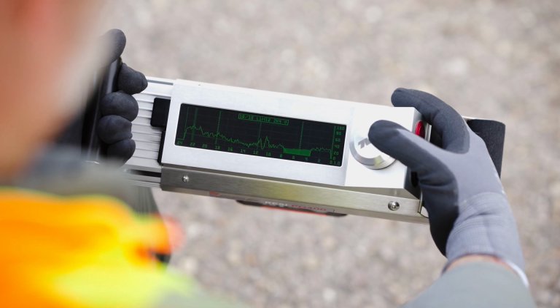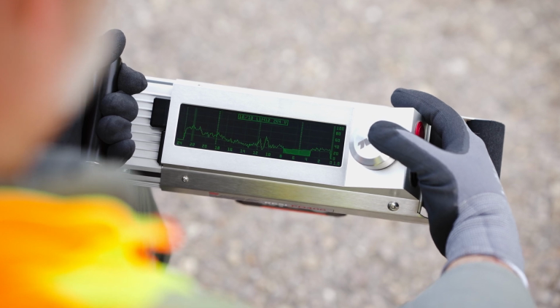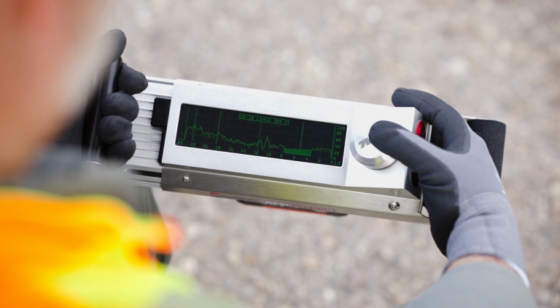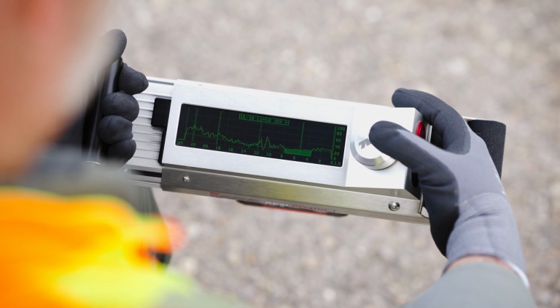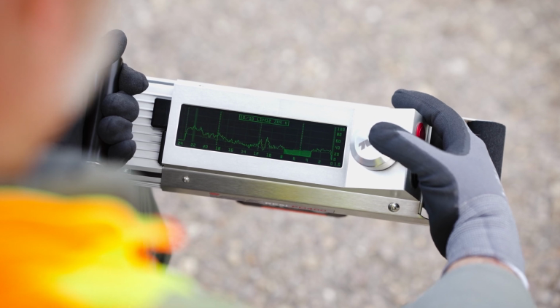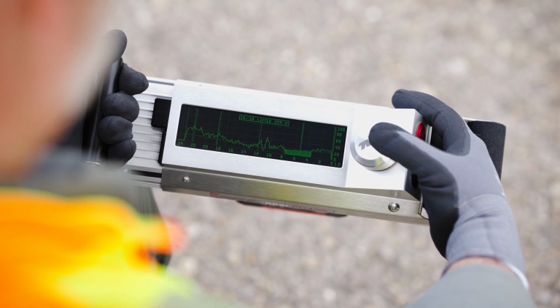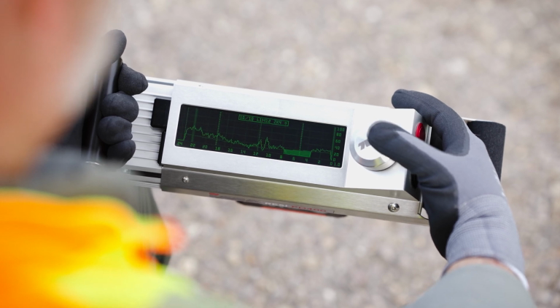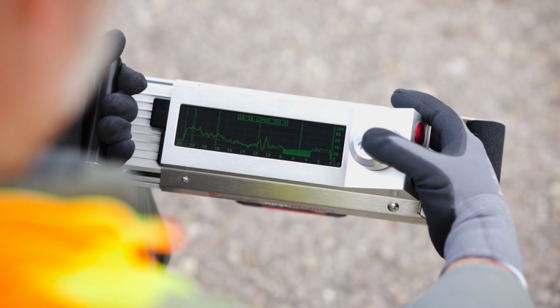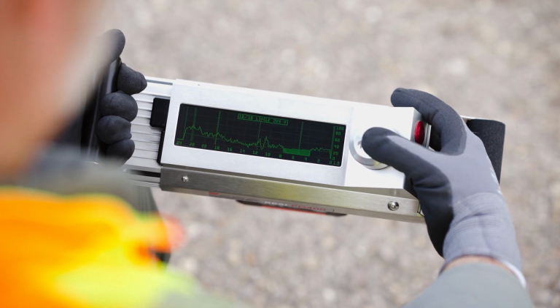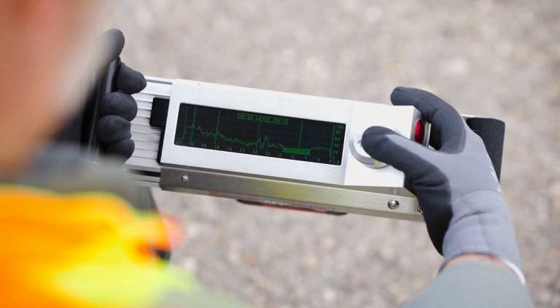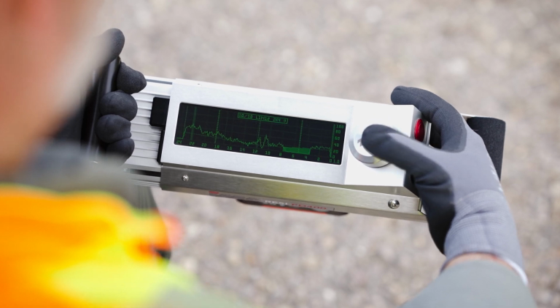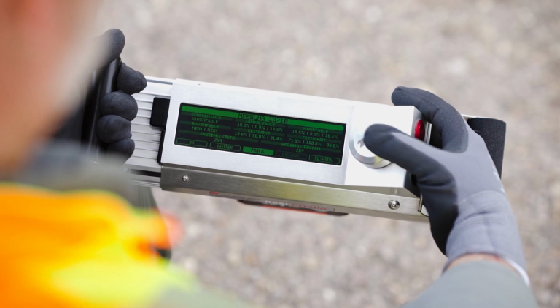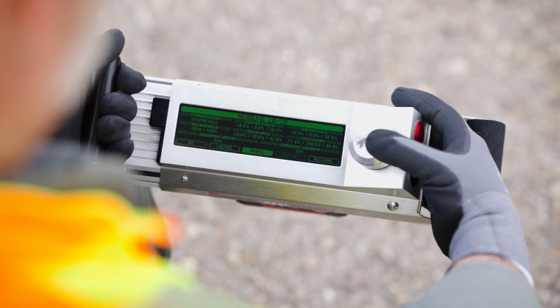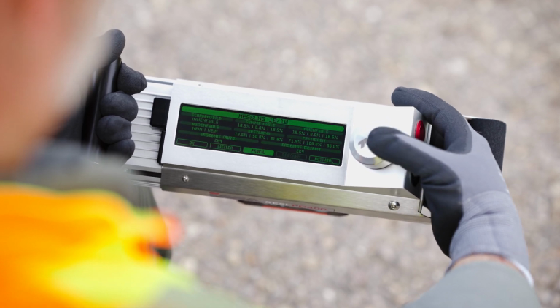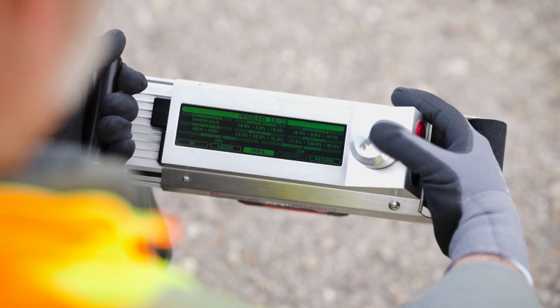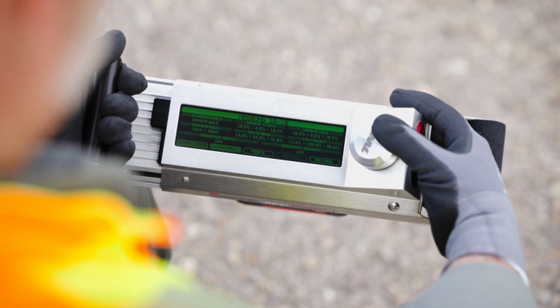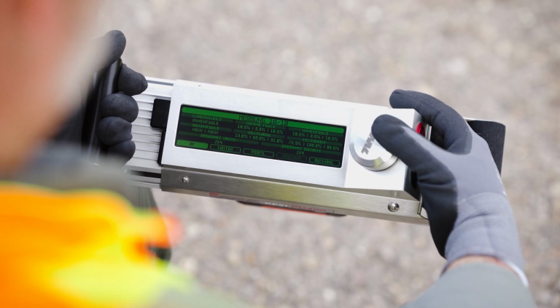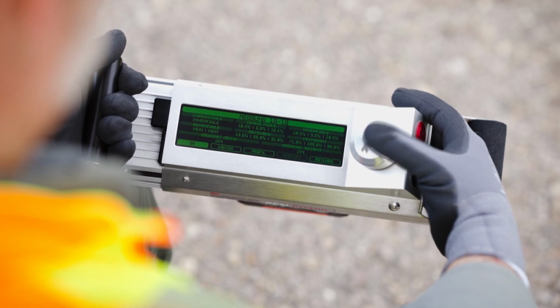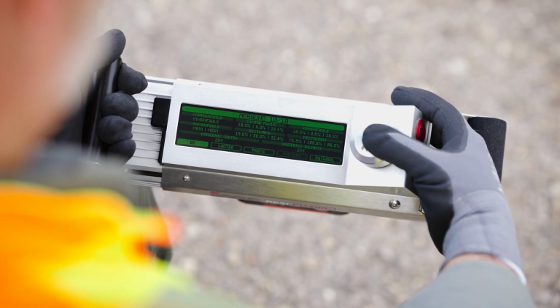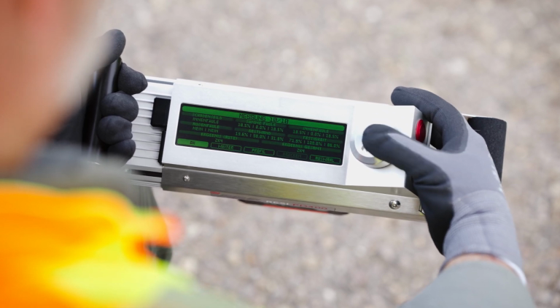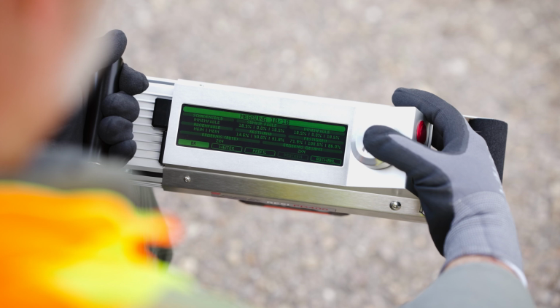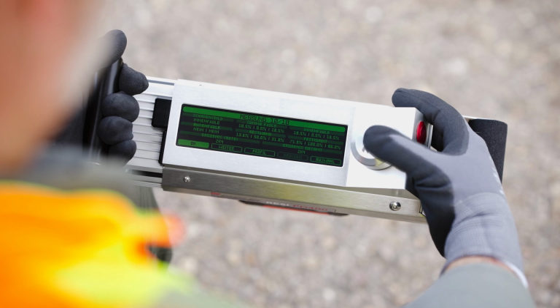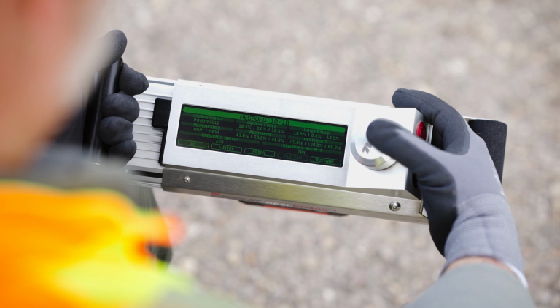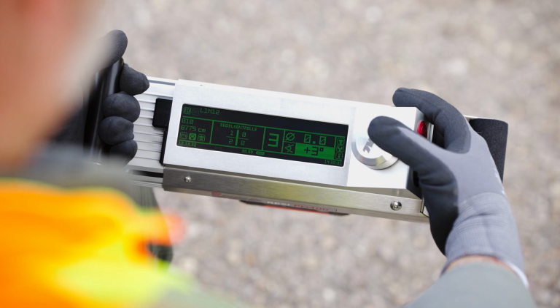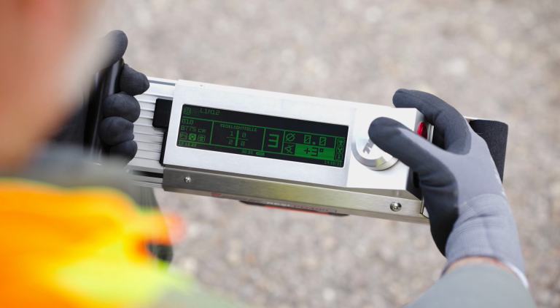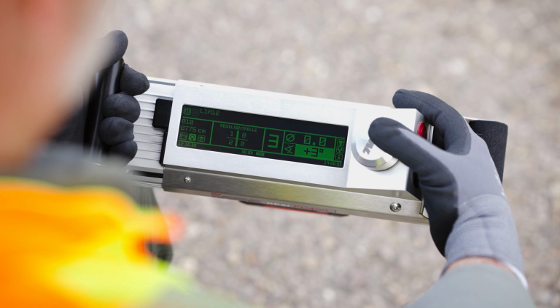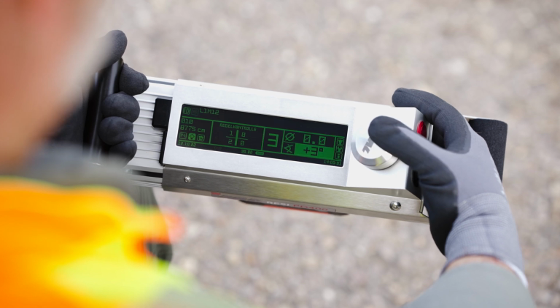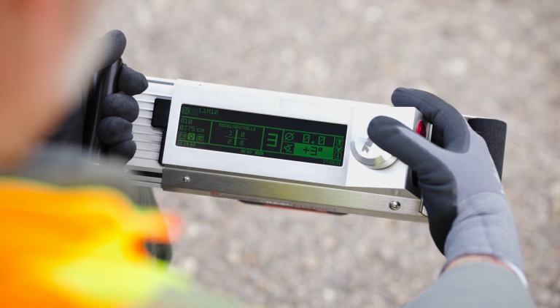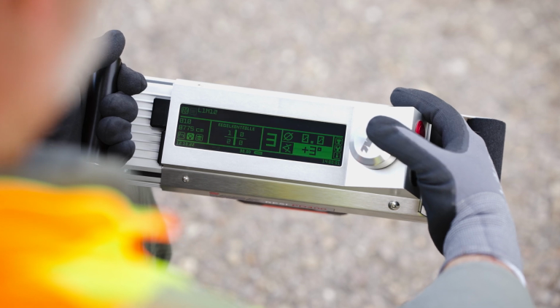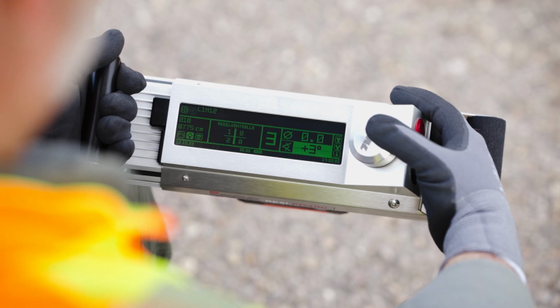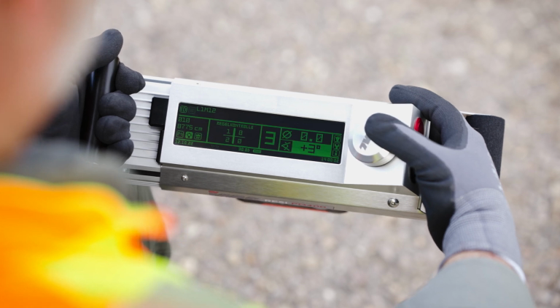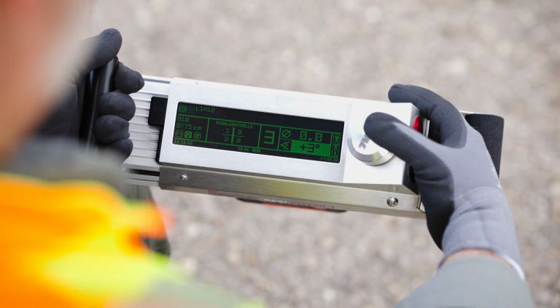This allows for measures to be taken on-site to secure the wooden pole.